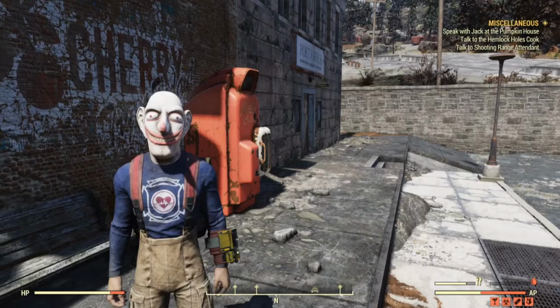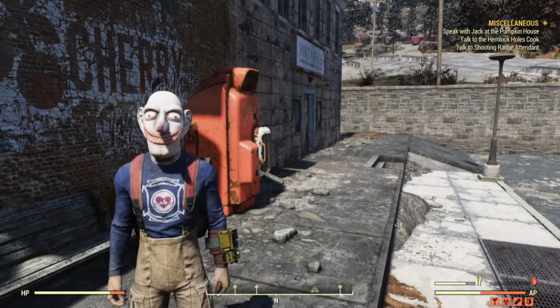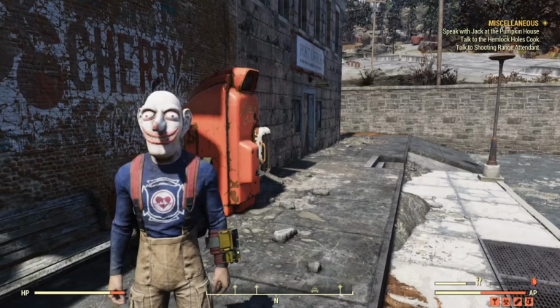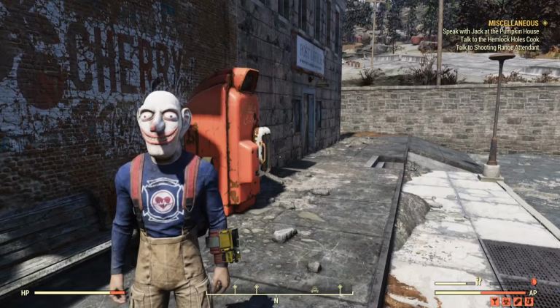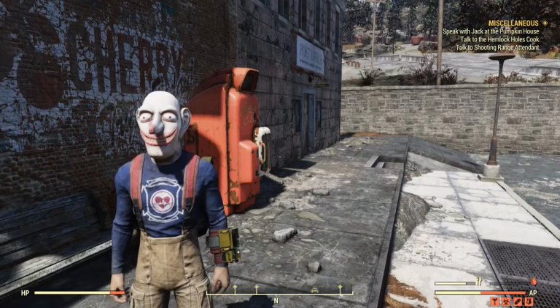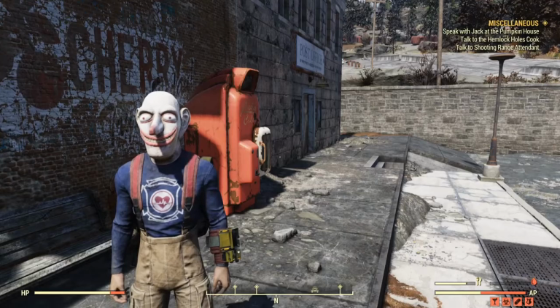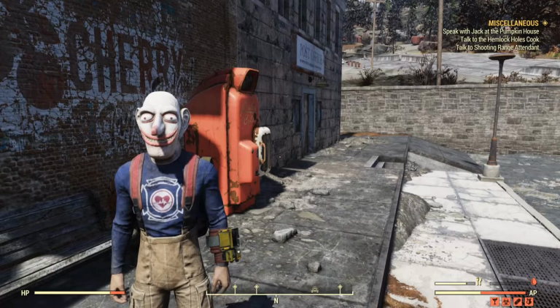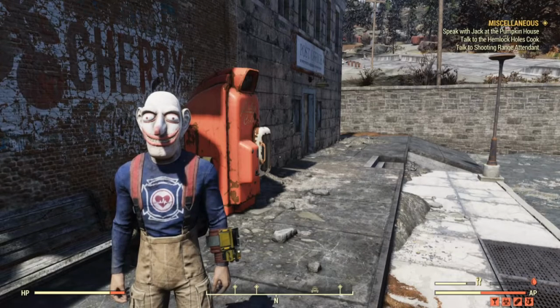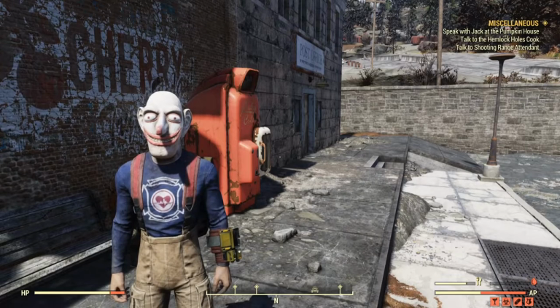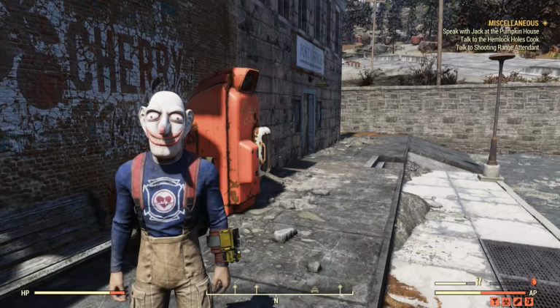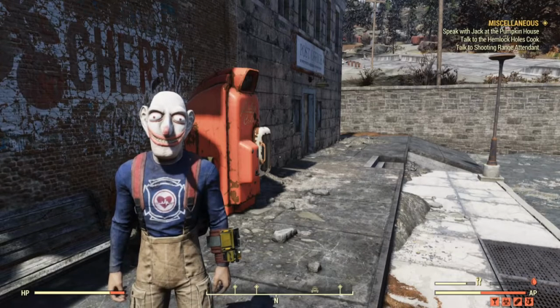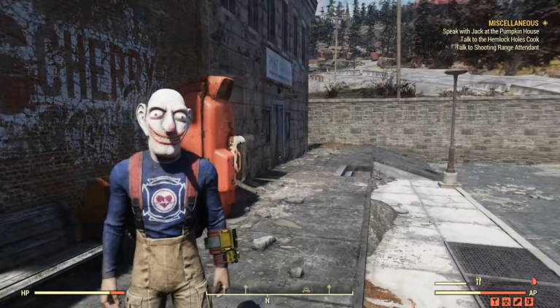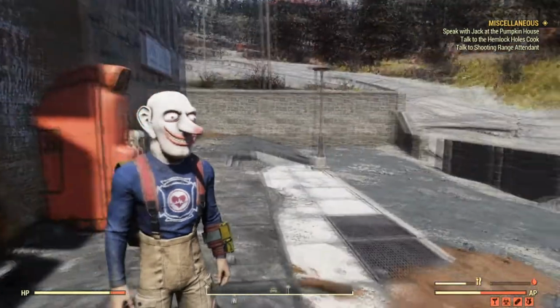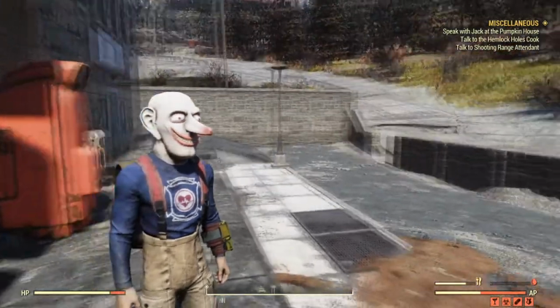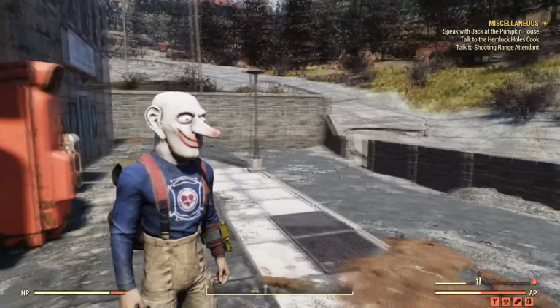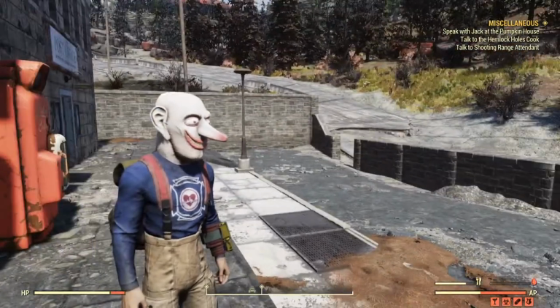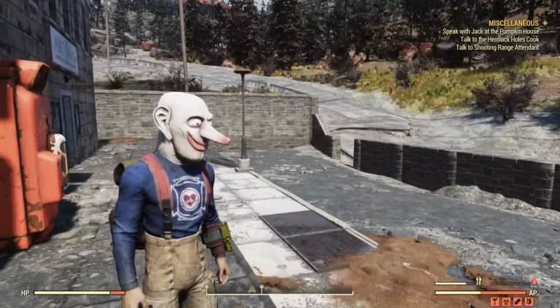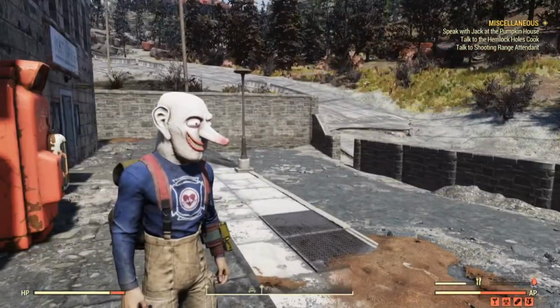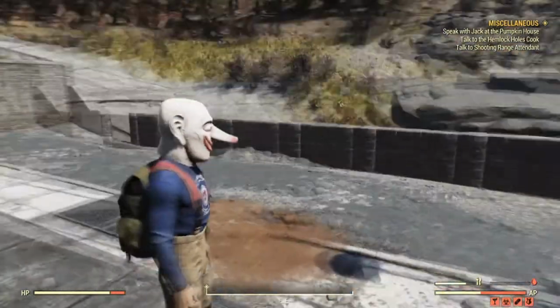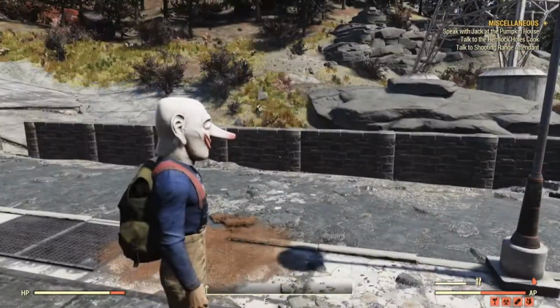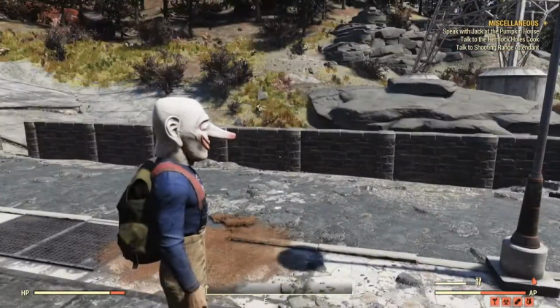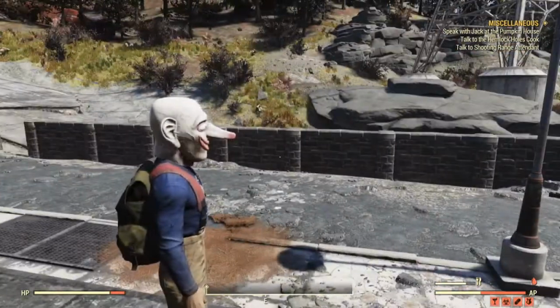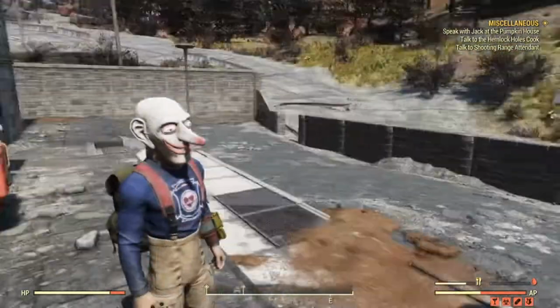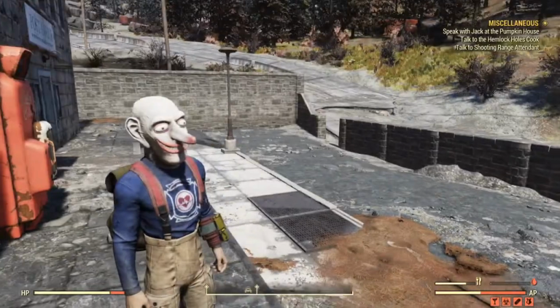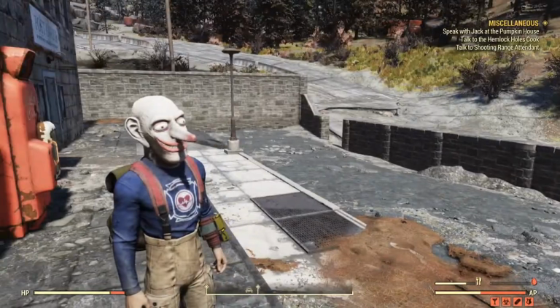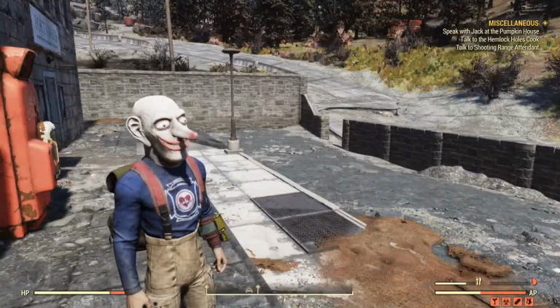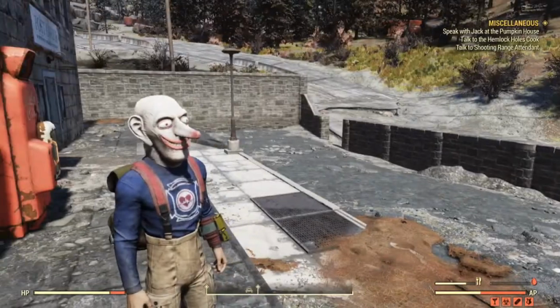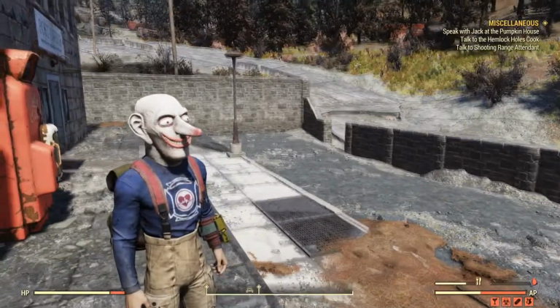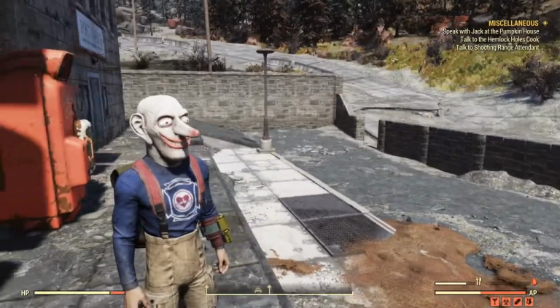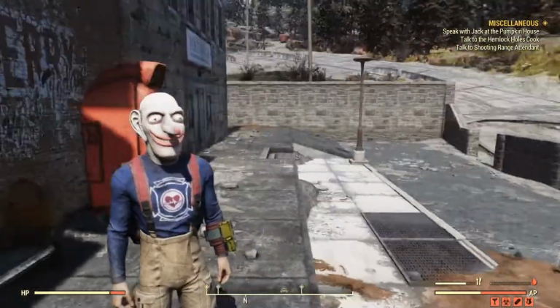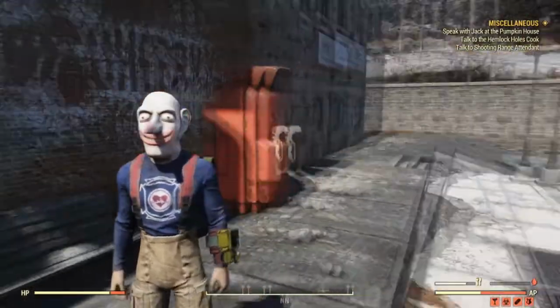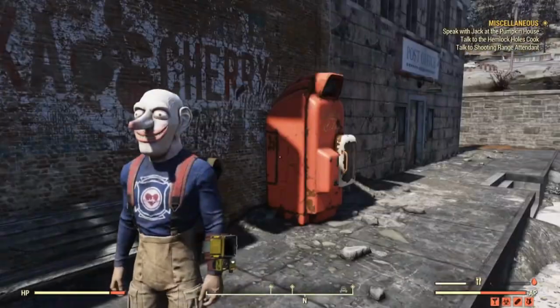Welcome back to another Fallout 76 guide. In today's guide I'll be showing you guys where to get the Fast Neck Man Mask.